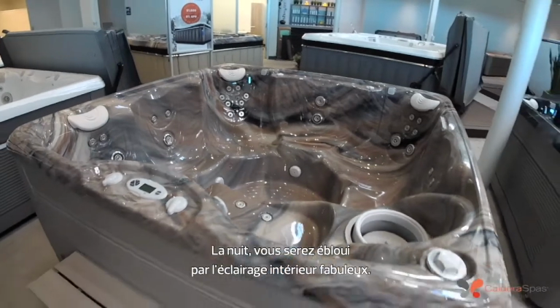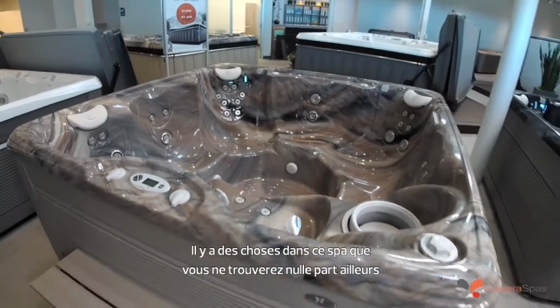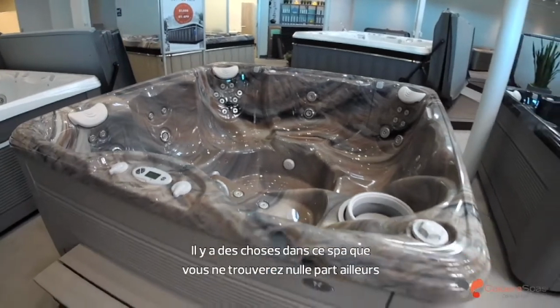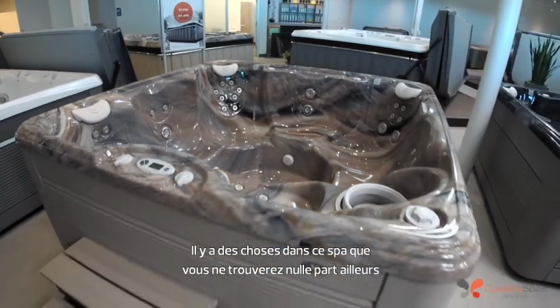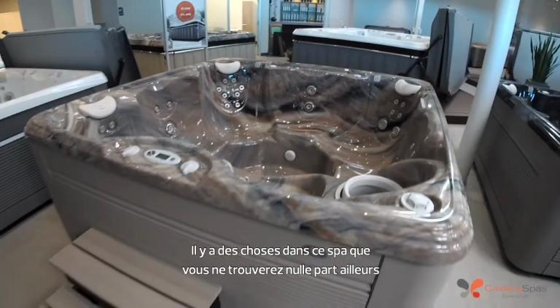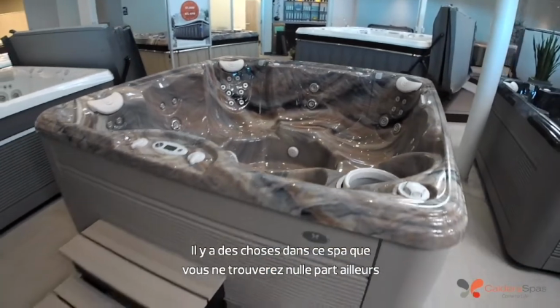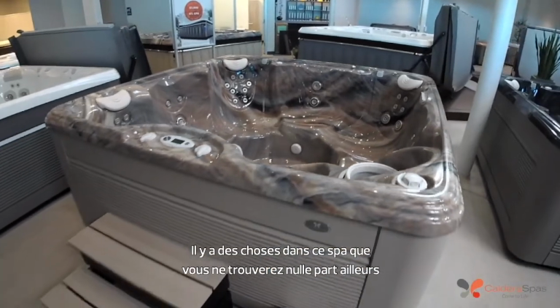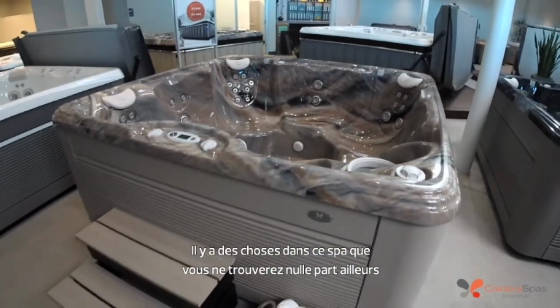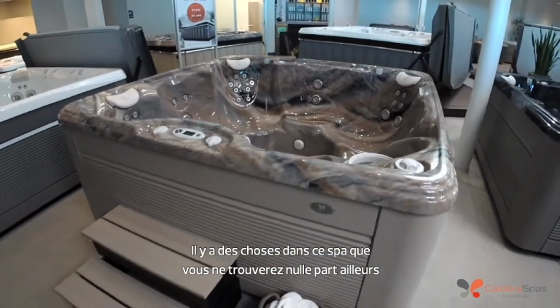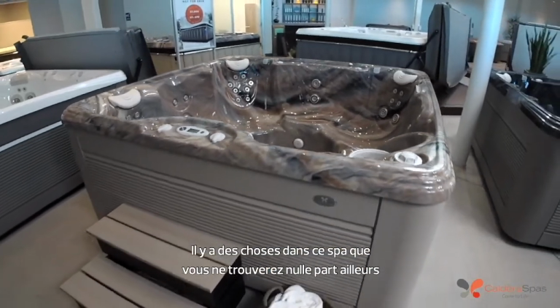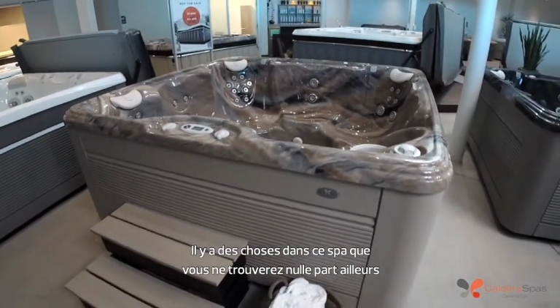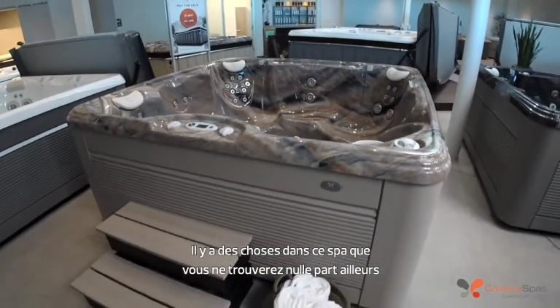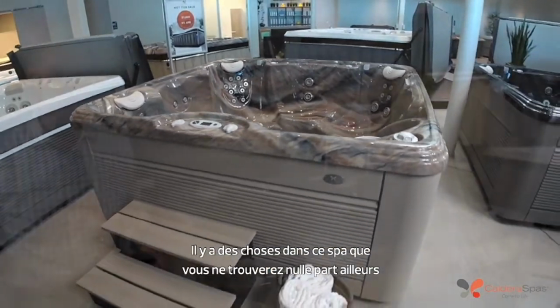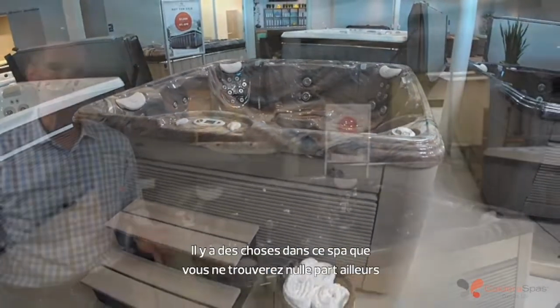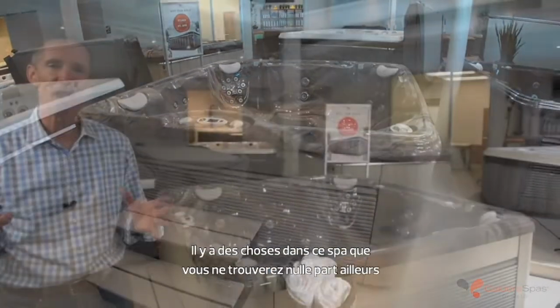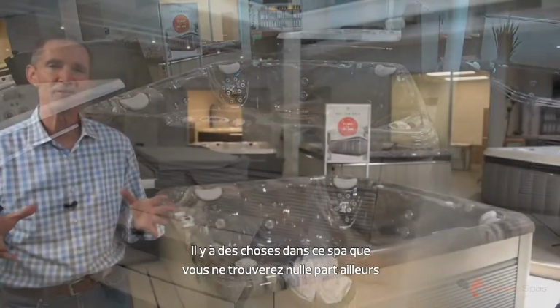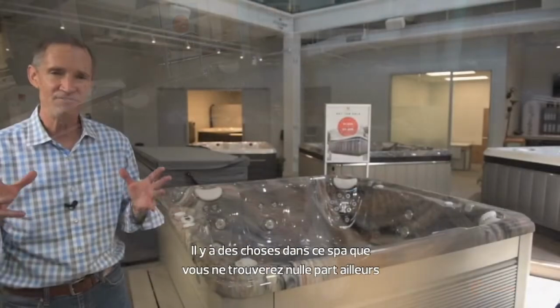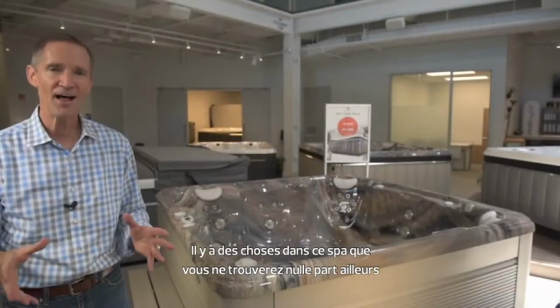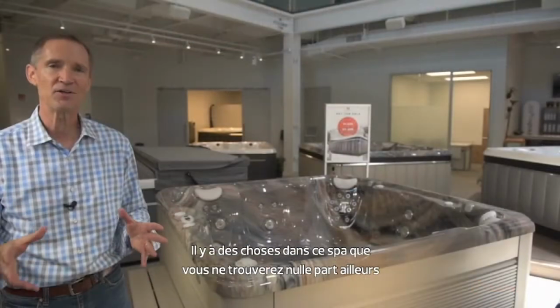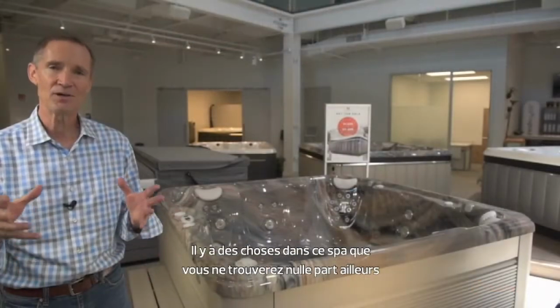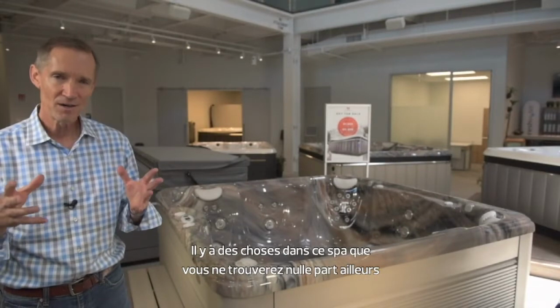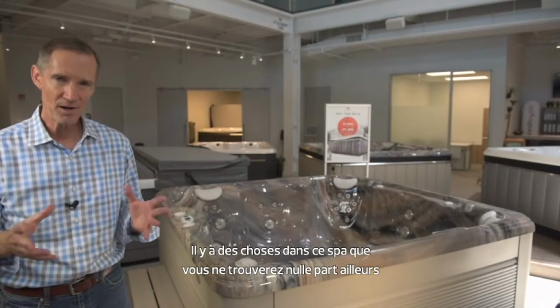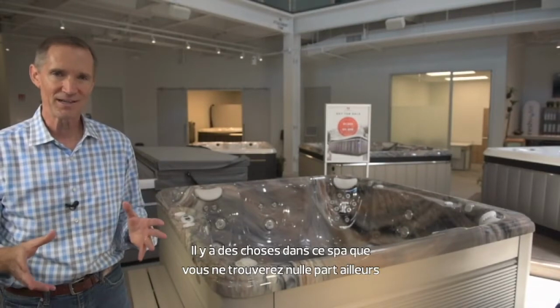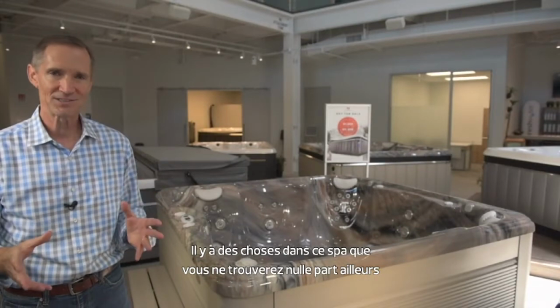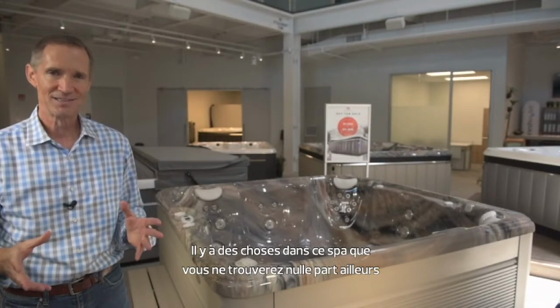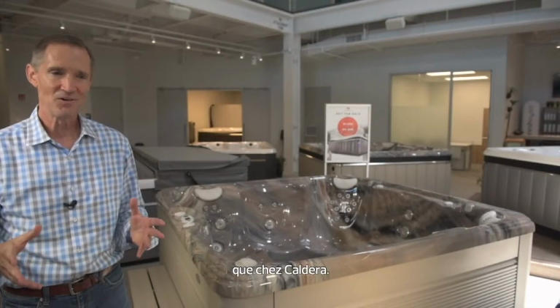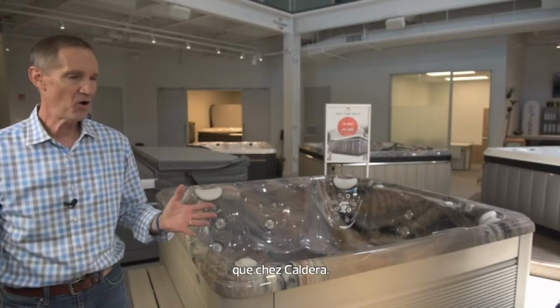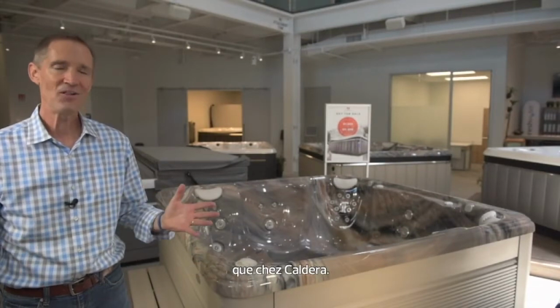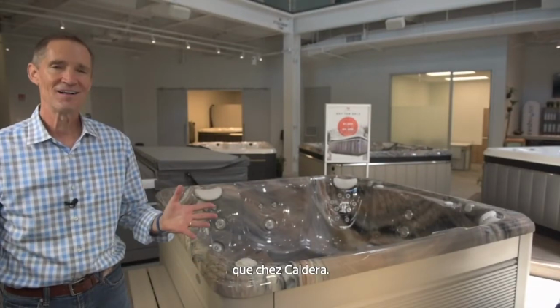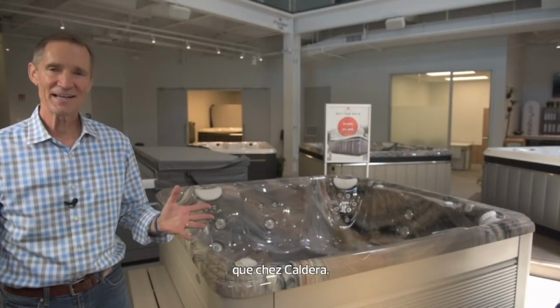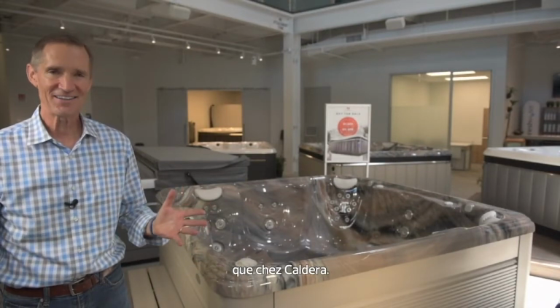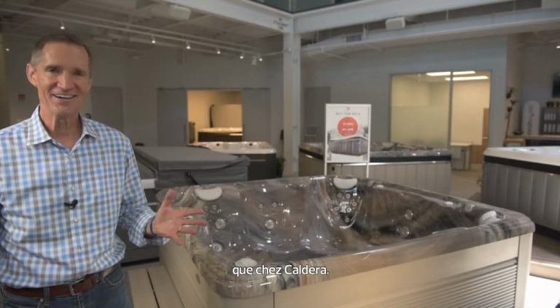There are things in this spa that you just can't find in other value products — all by Caldera.